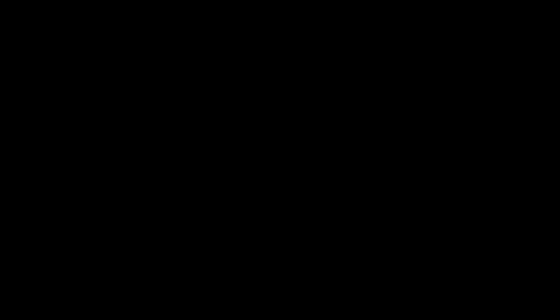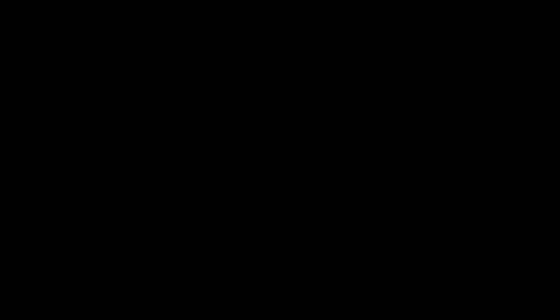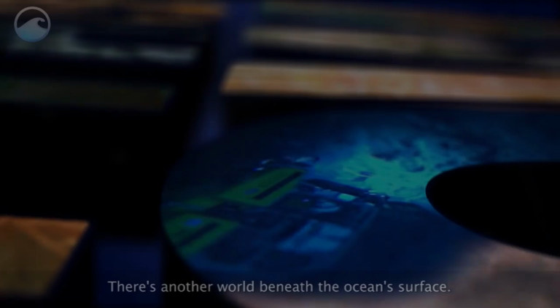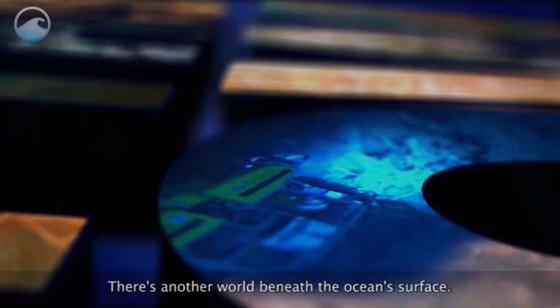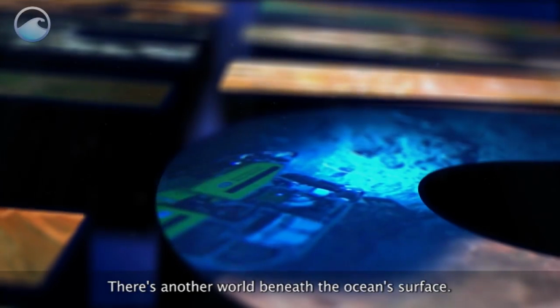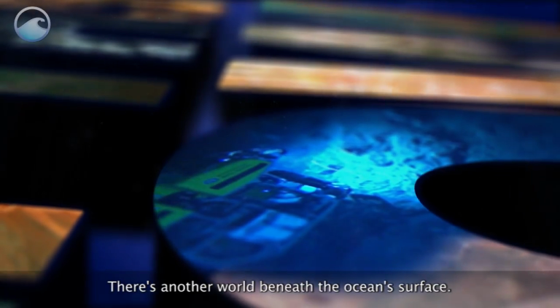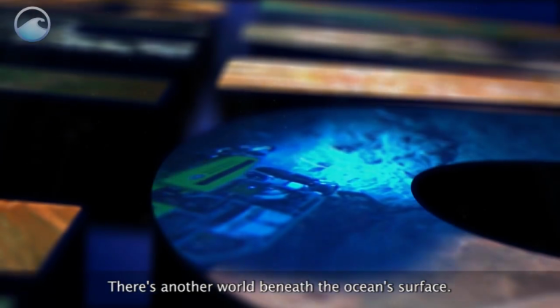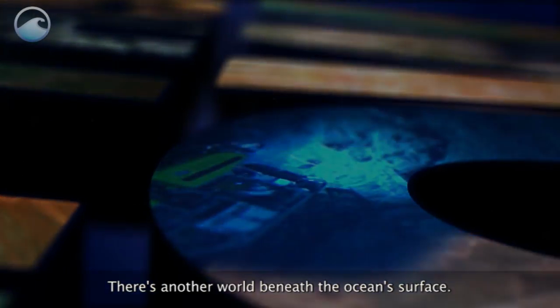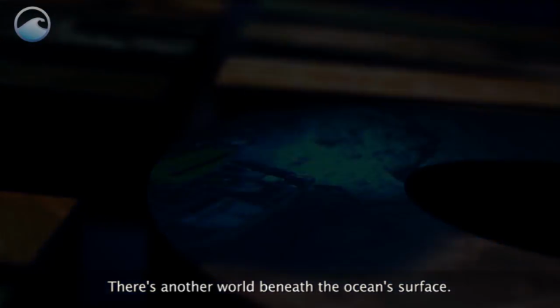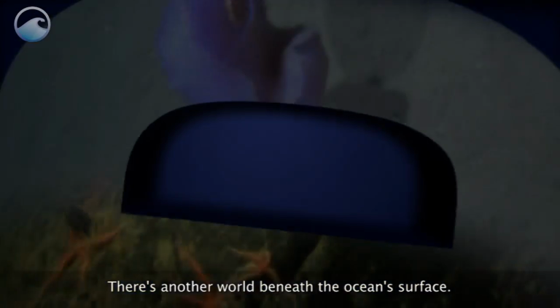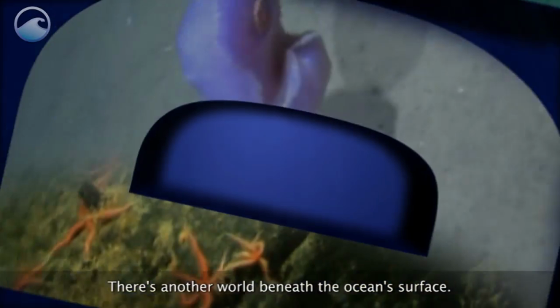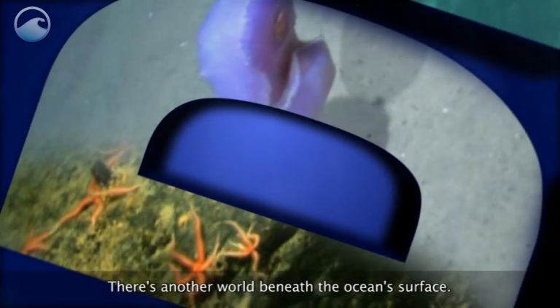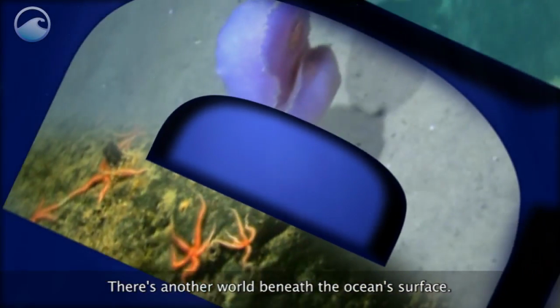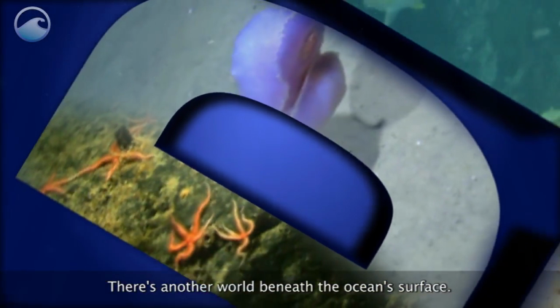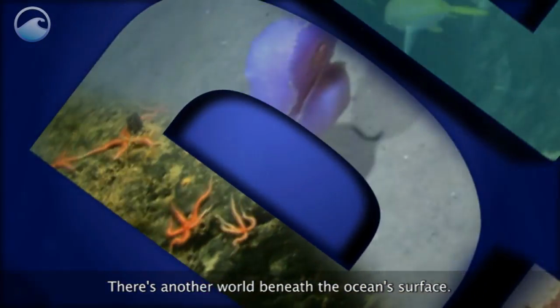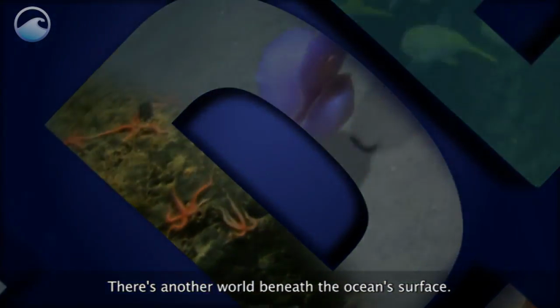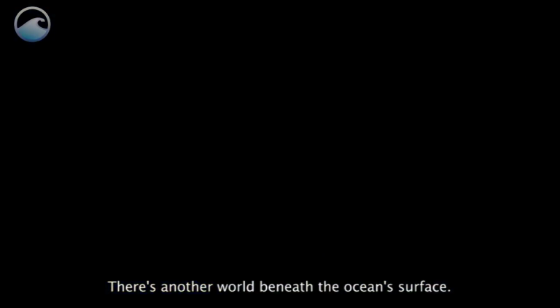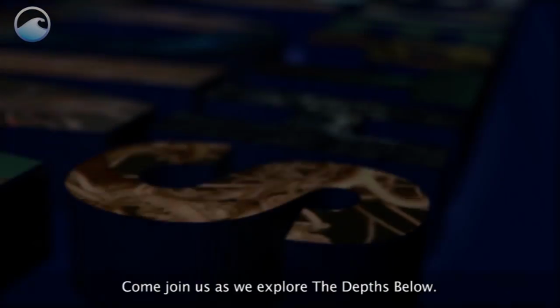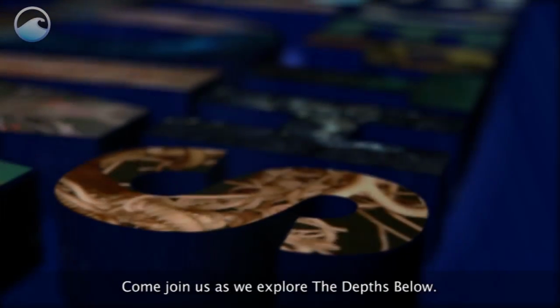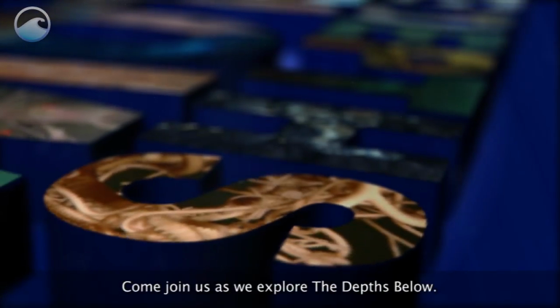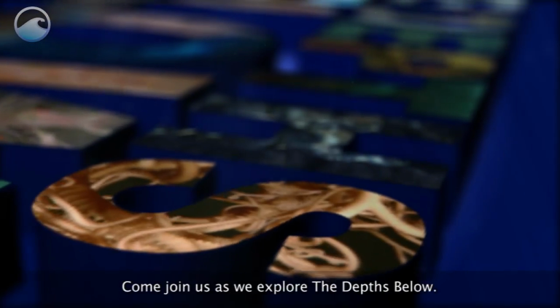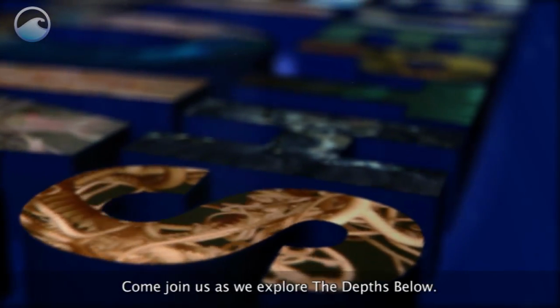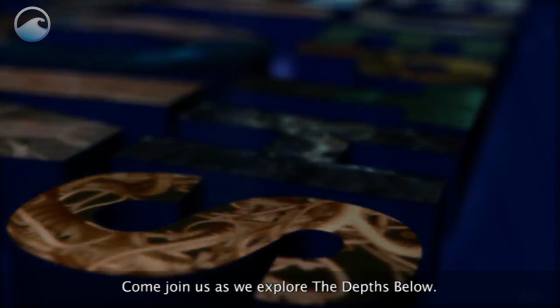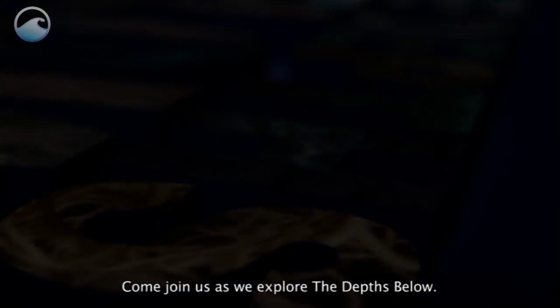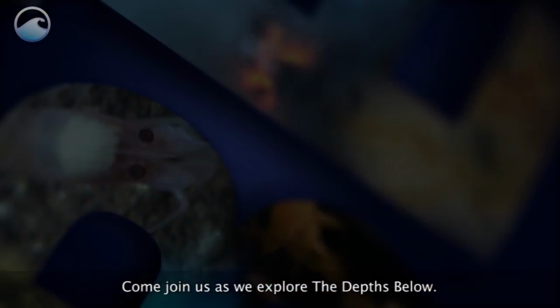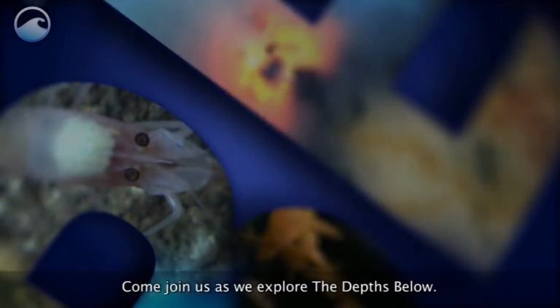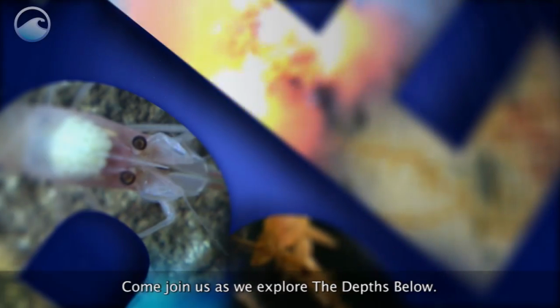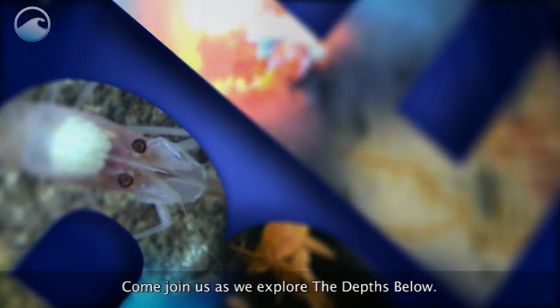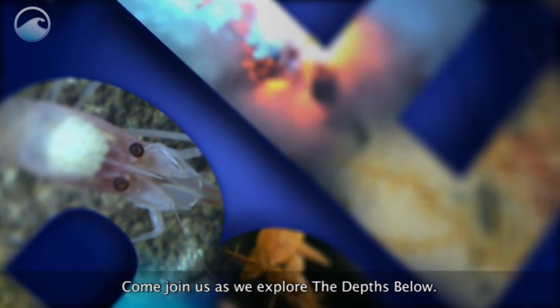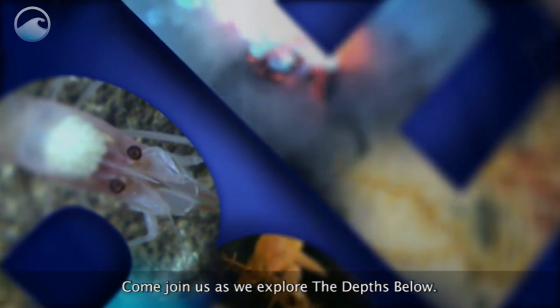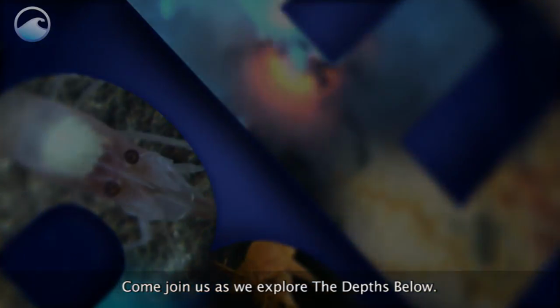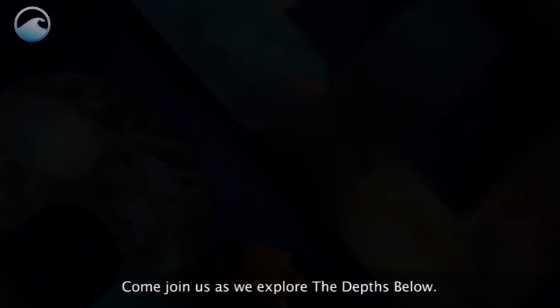There's another world beneath the ocean's surface. Come join us as we explore the depths below.